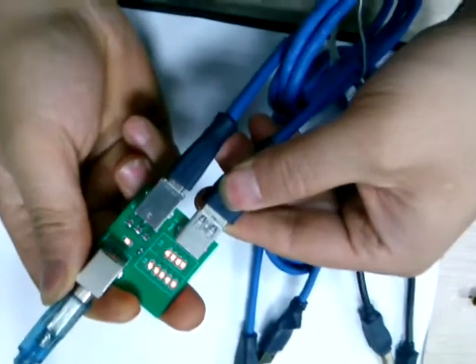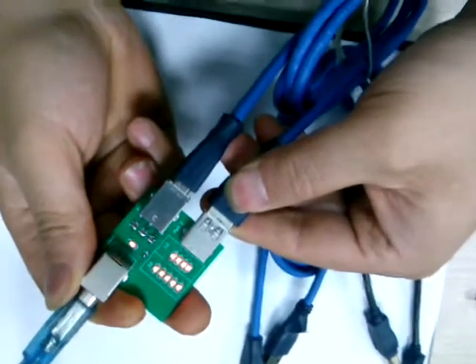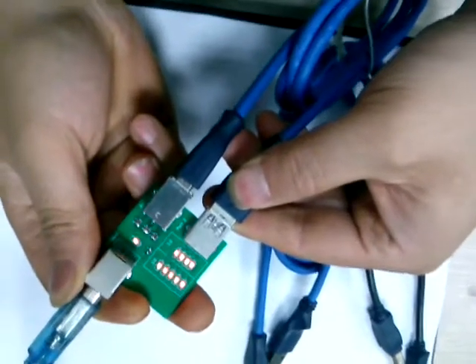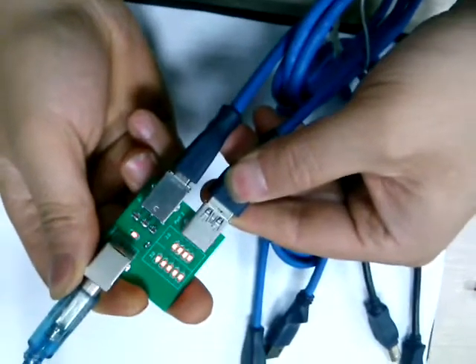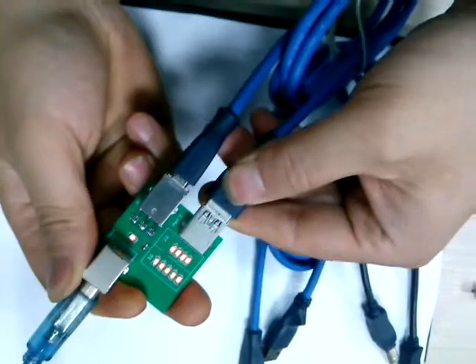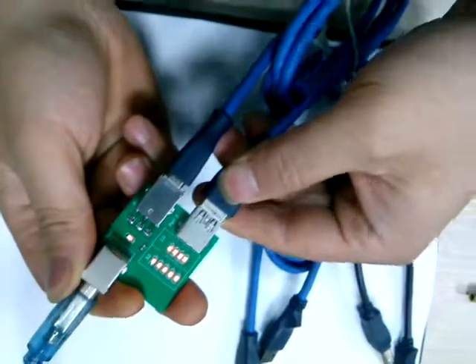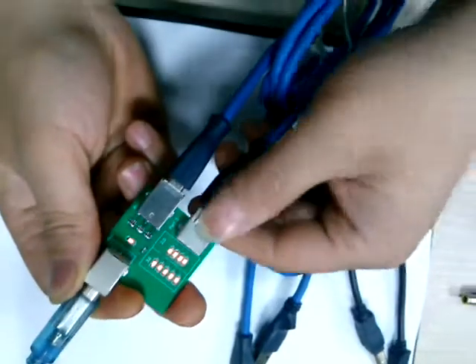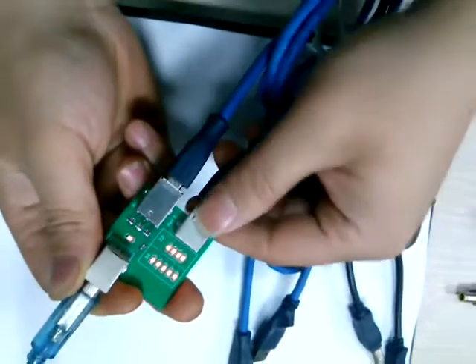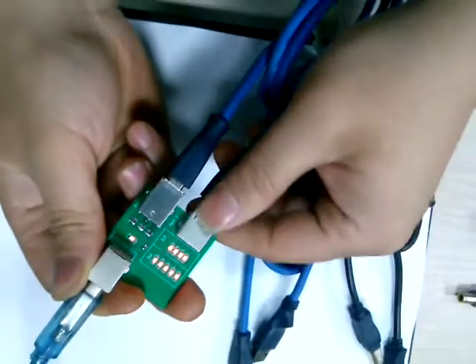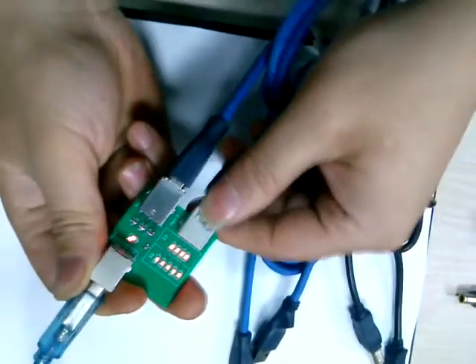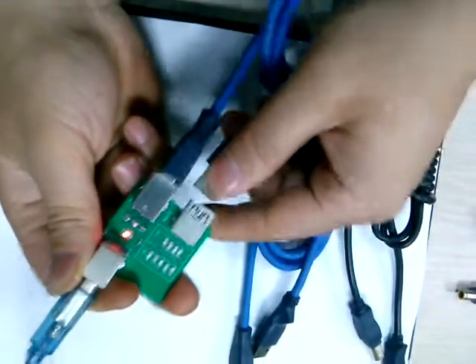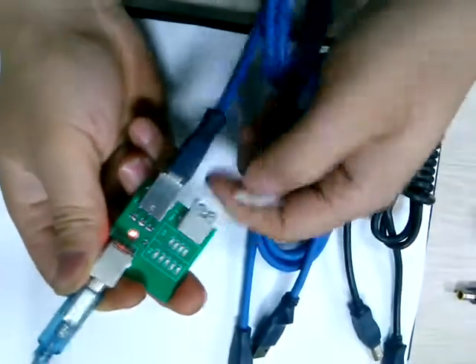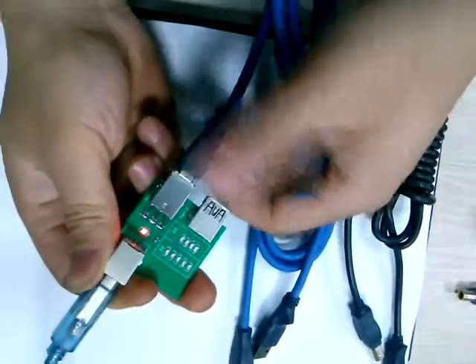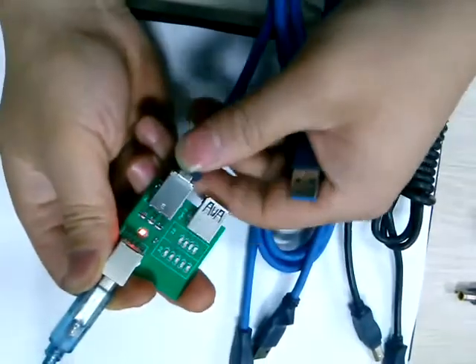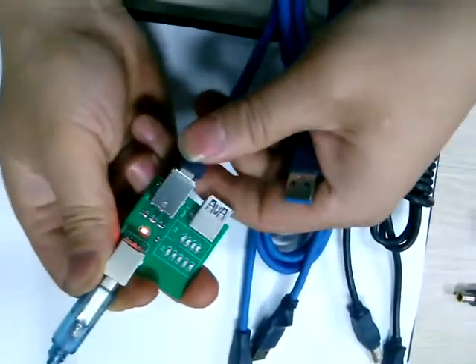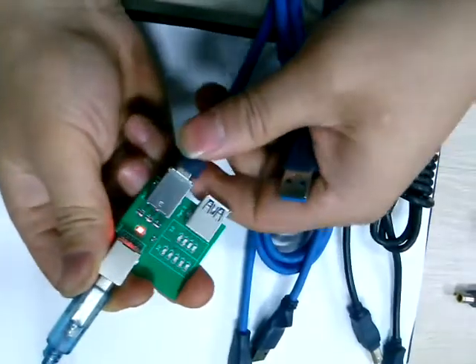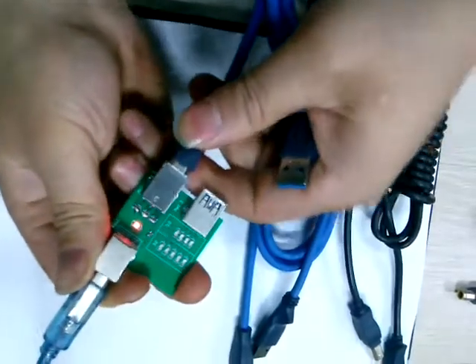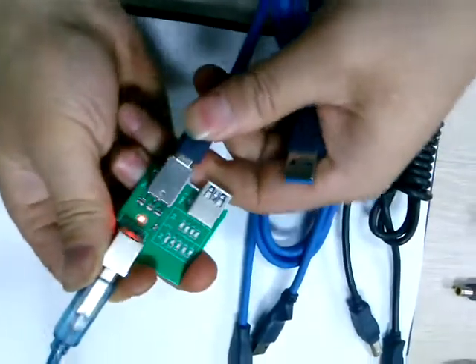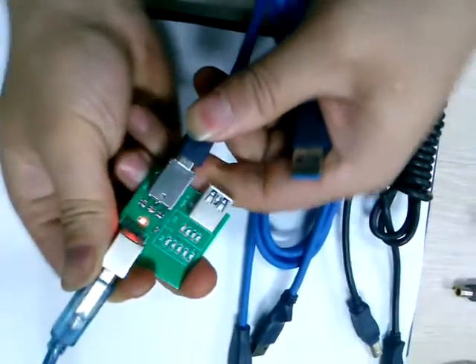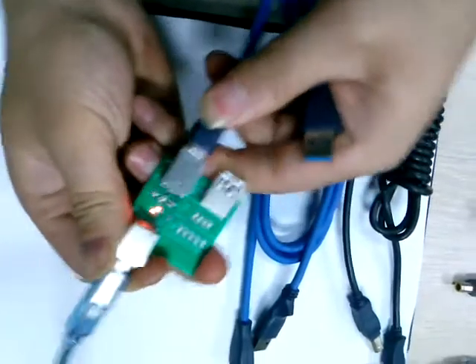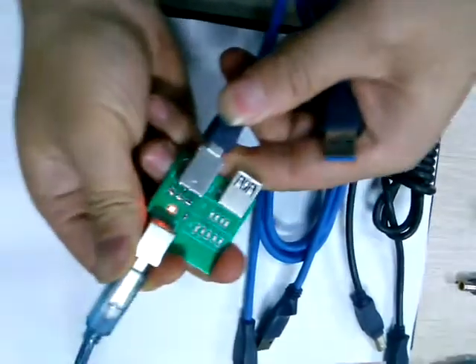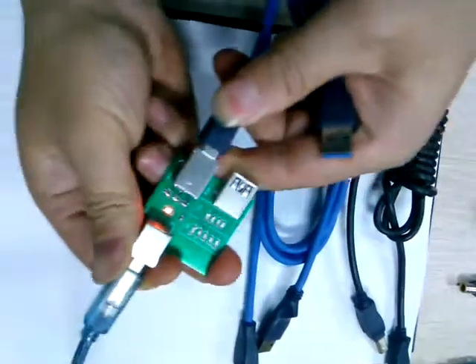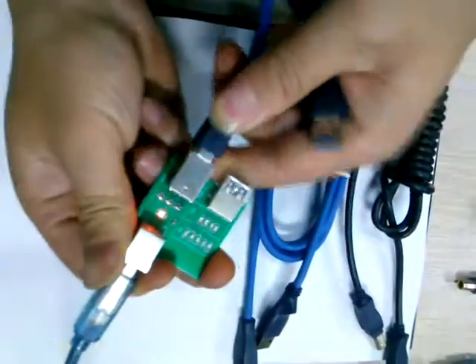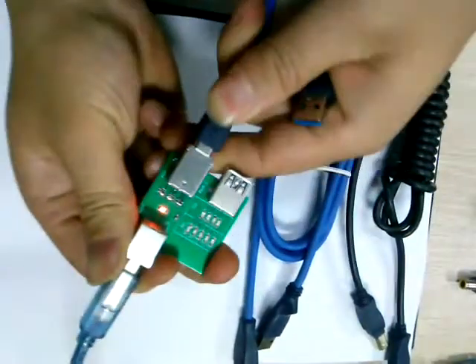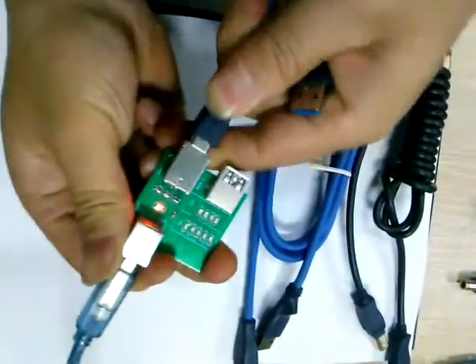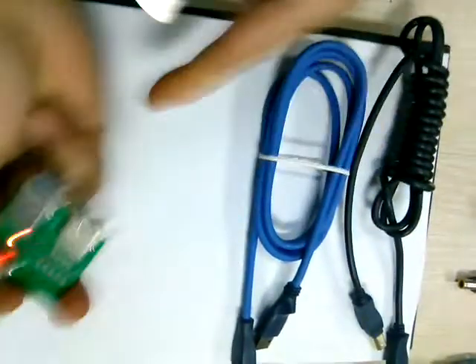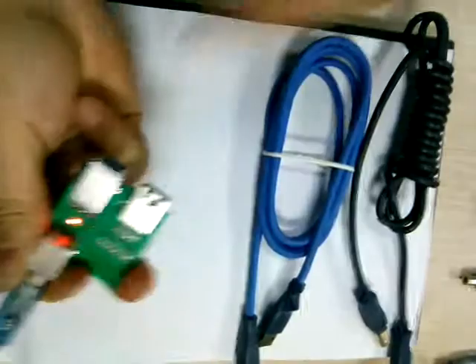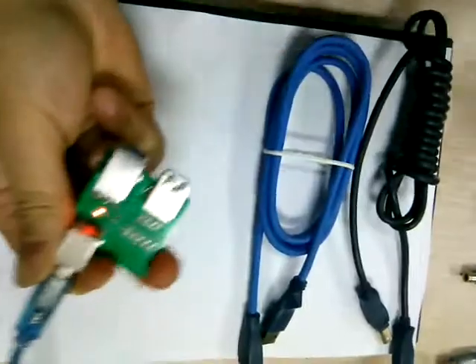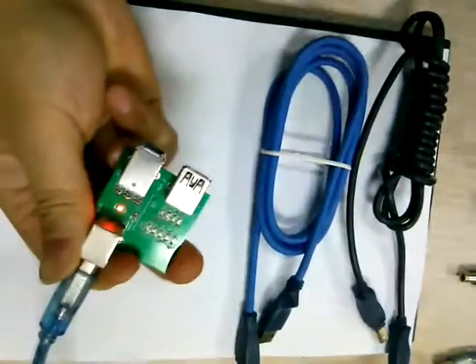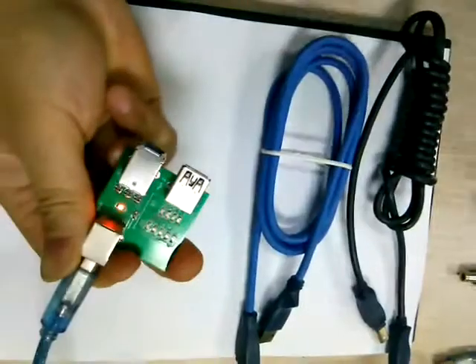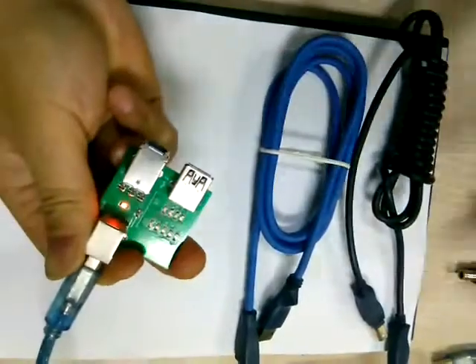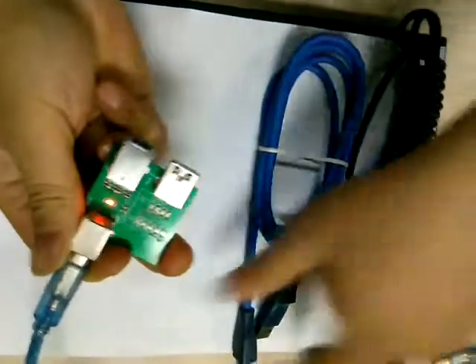So this cable works fine. All the signals have been turned on.